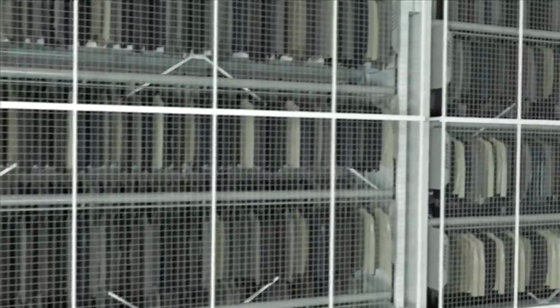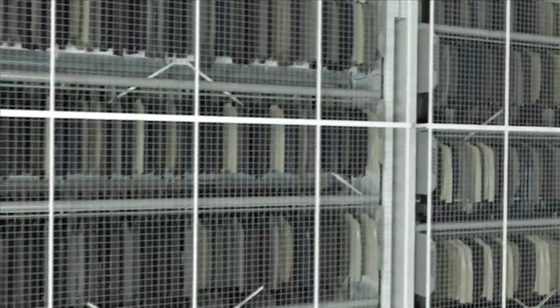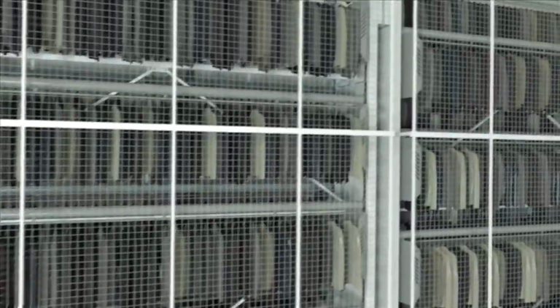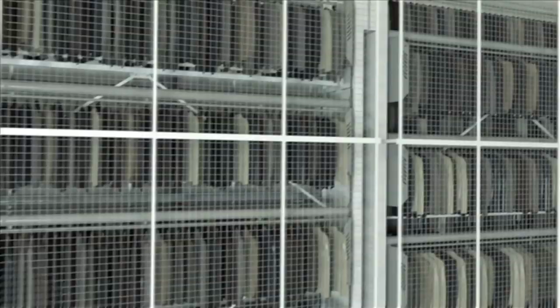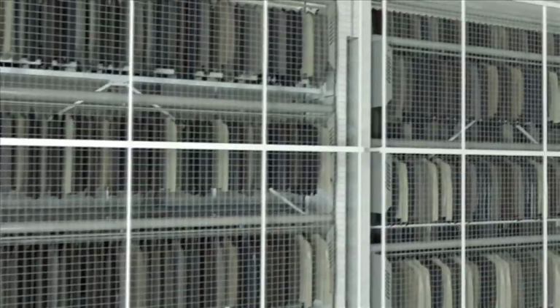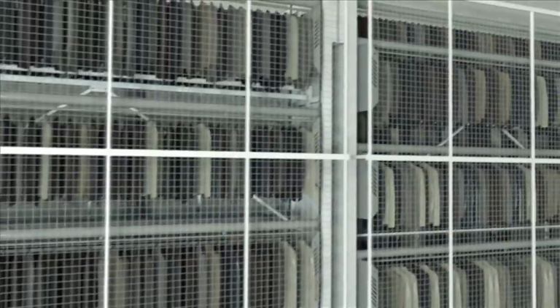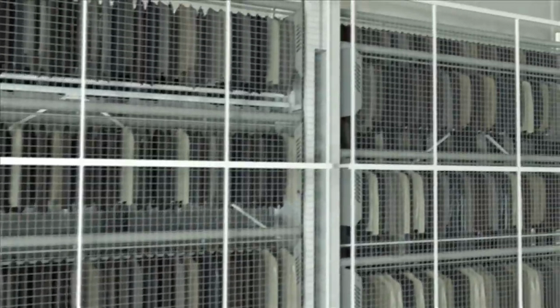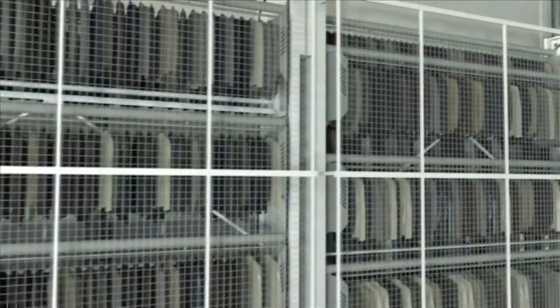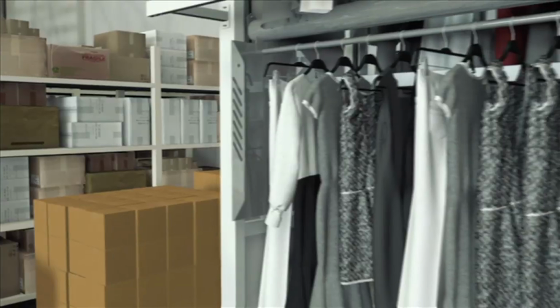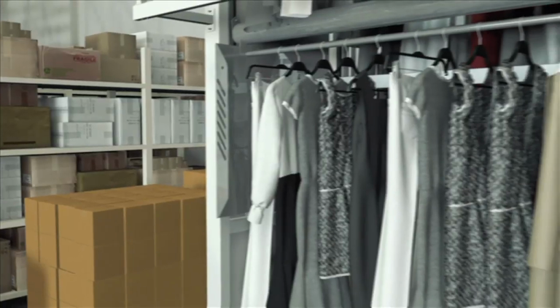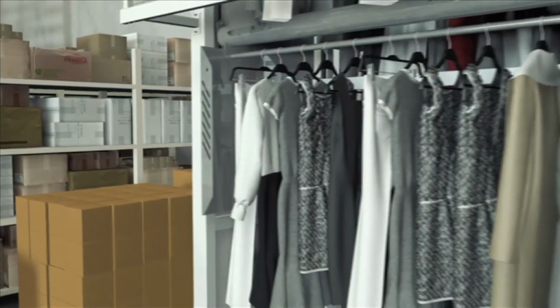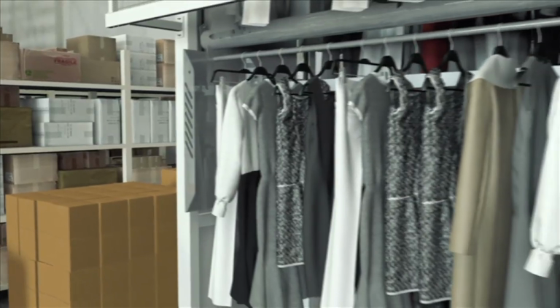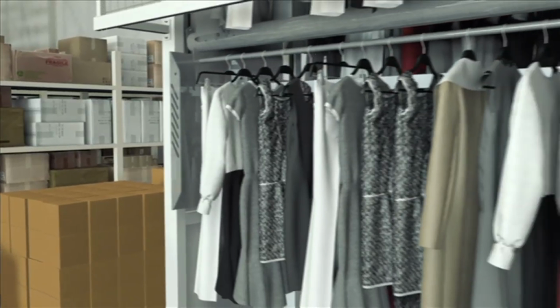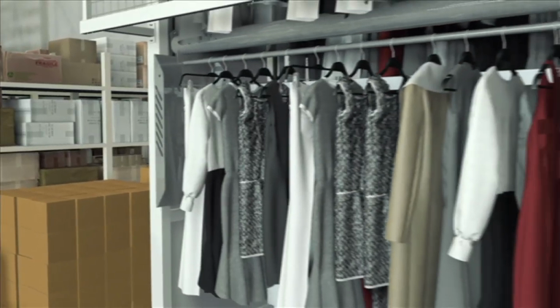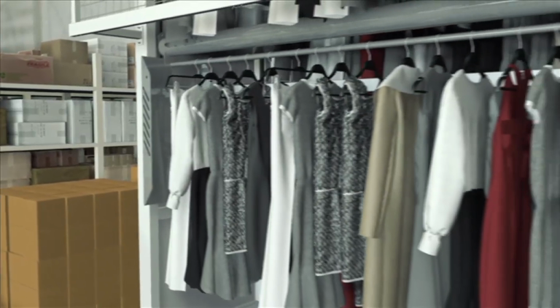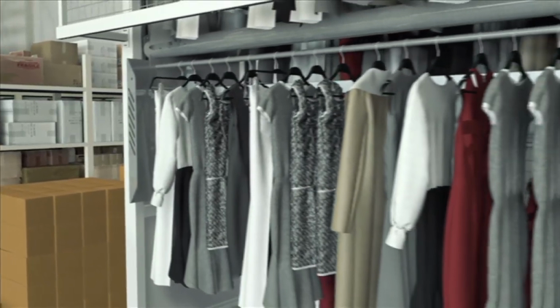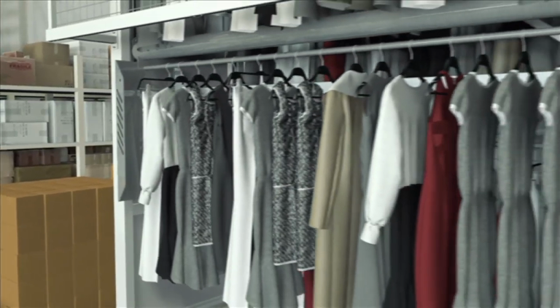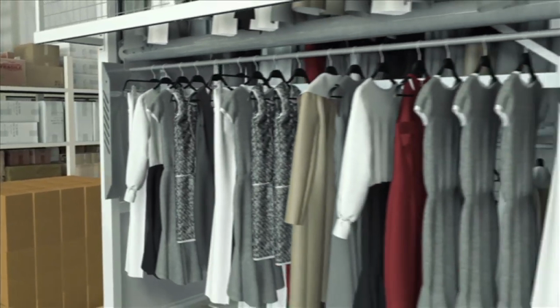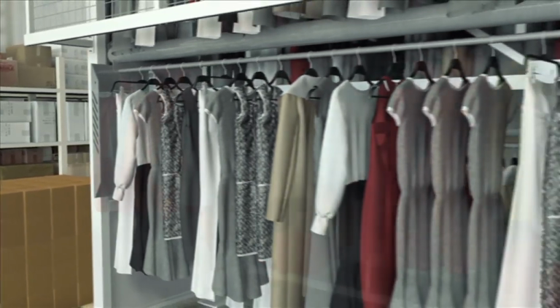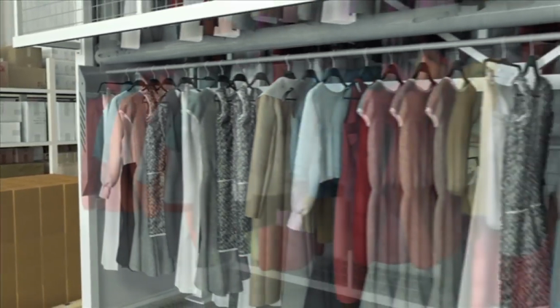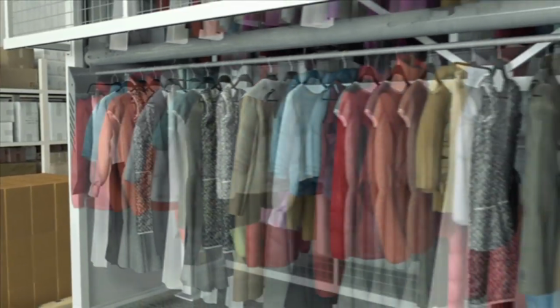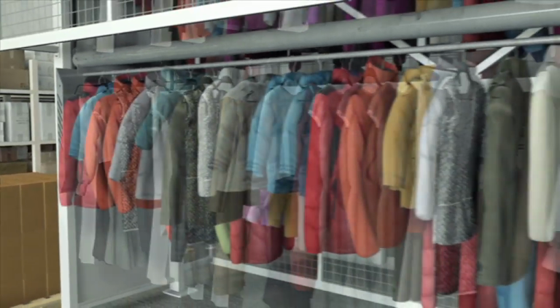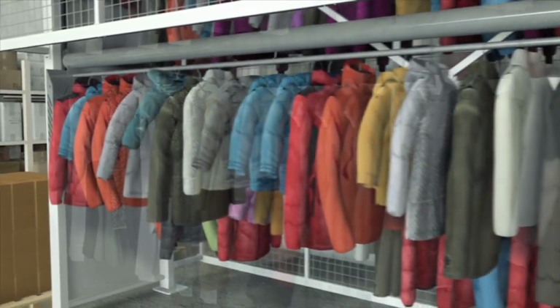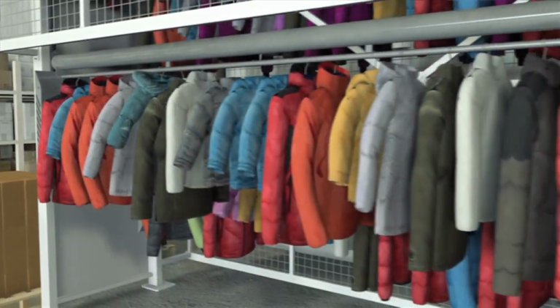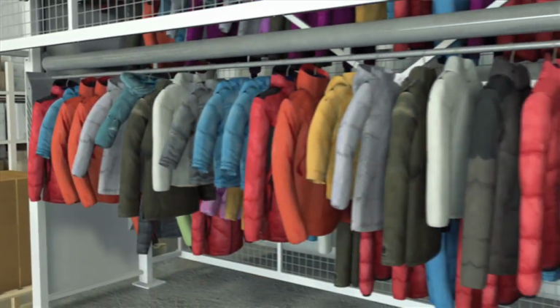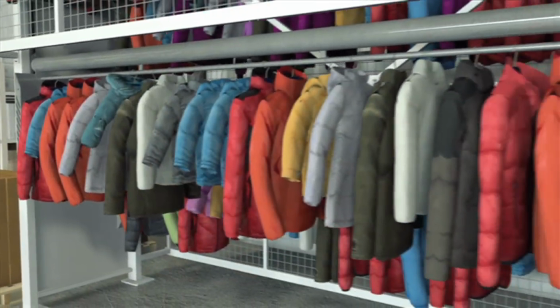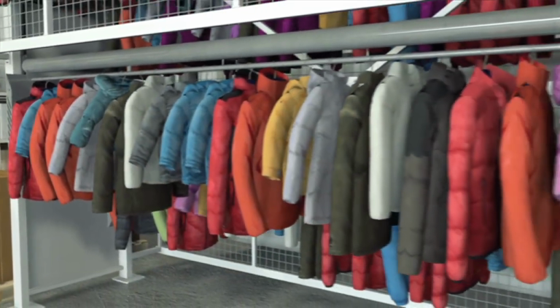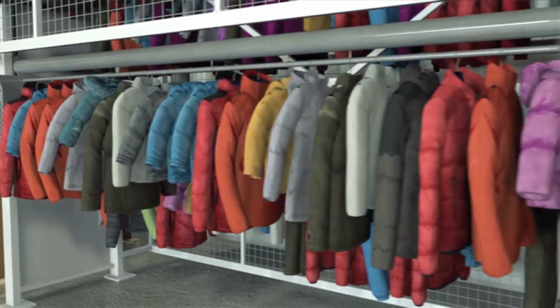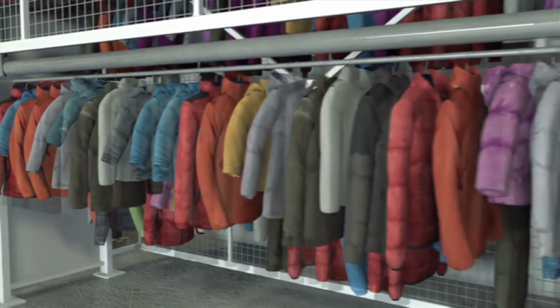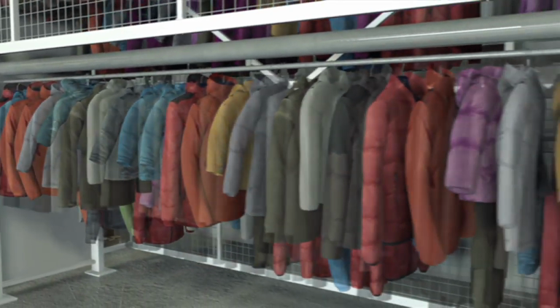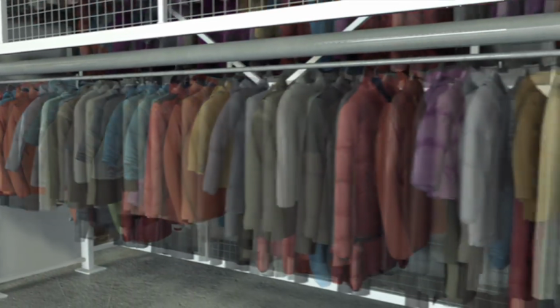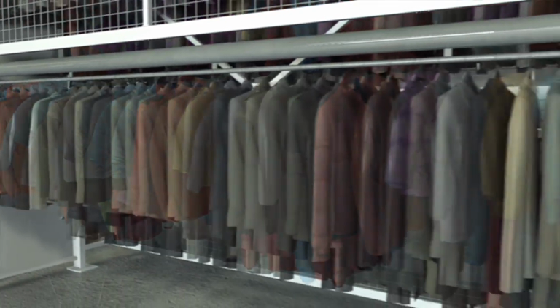Automated vertical solutions are ideal for garments that are expensive, bulky, and require a hanging solution.